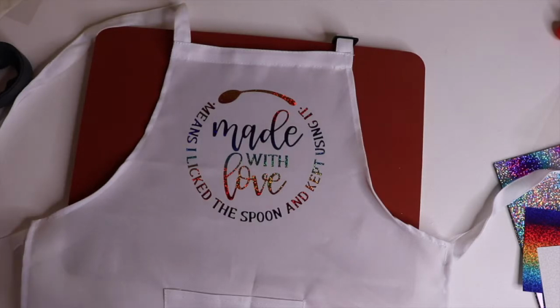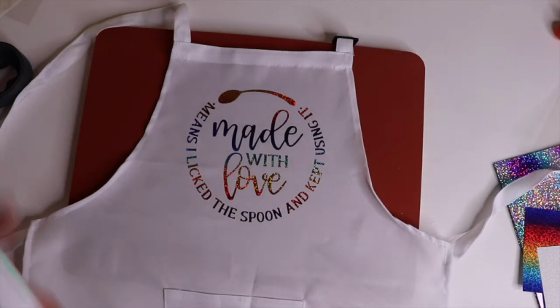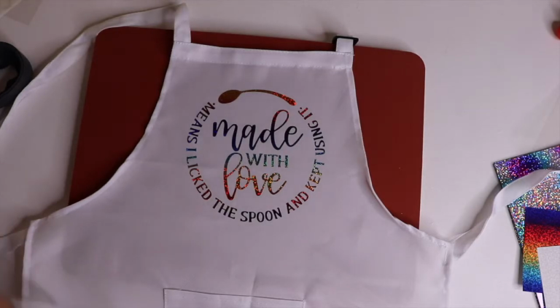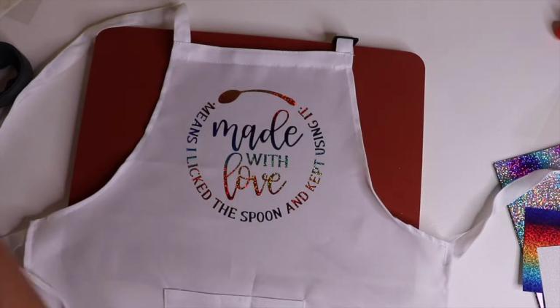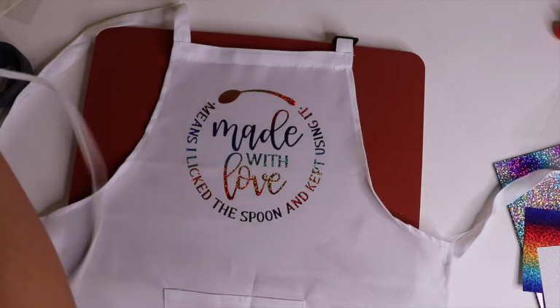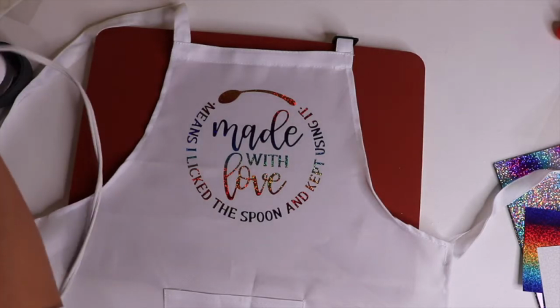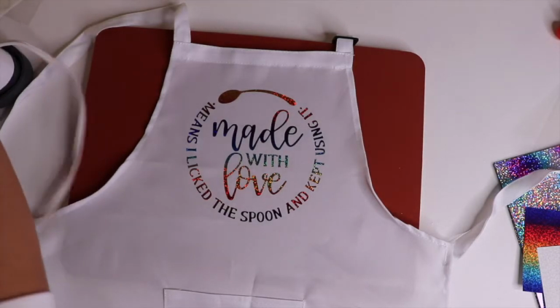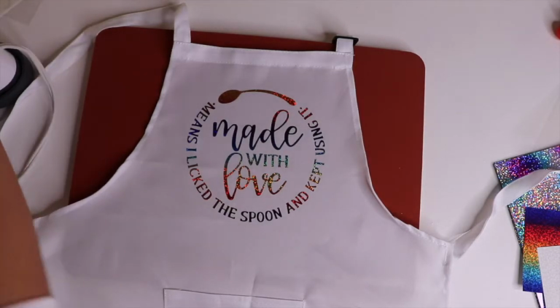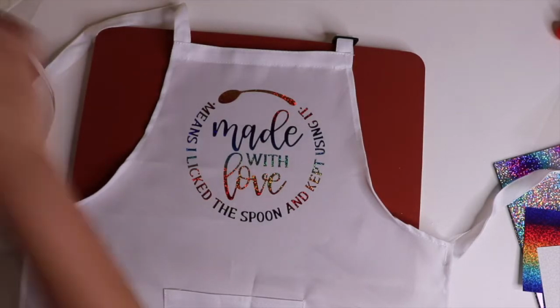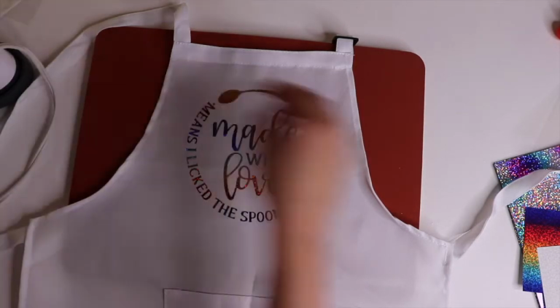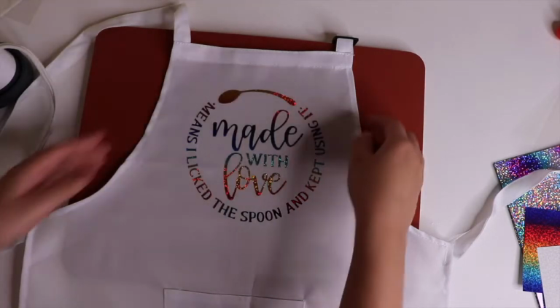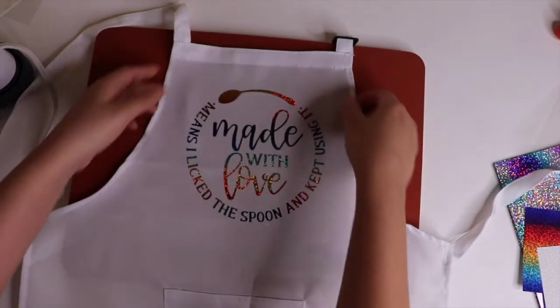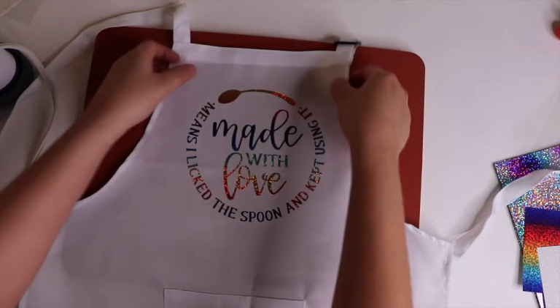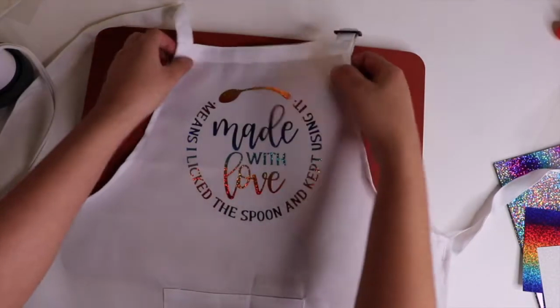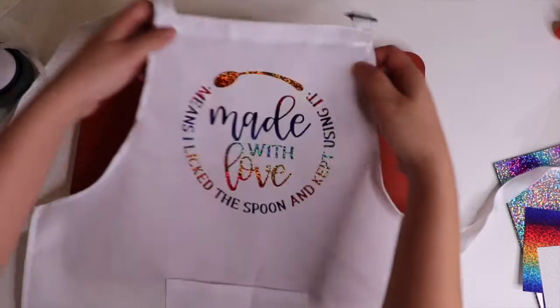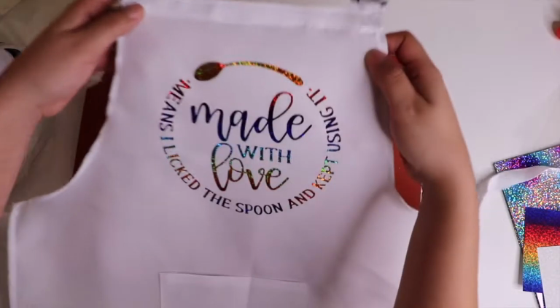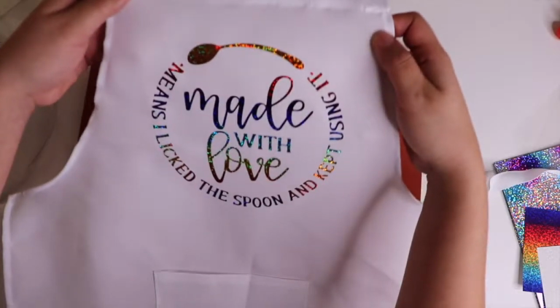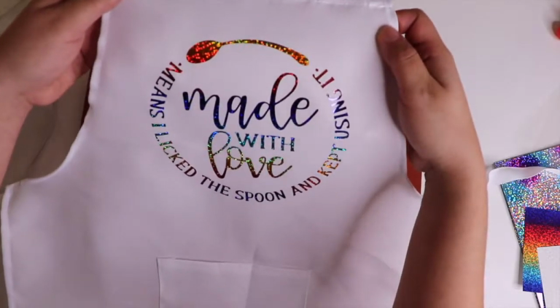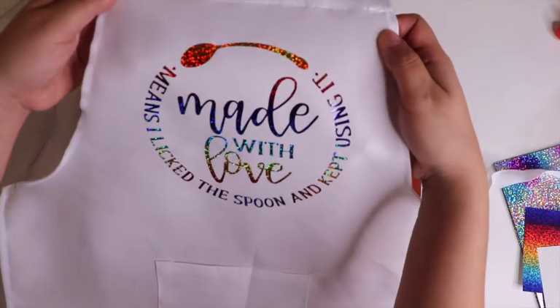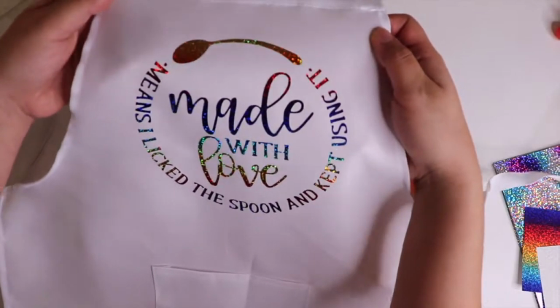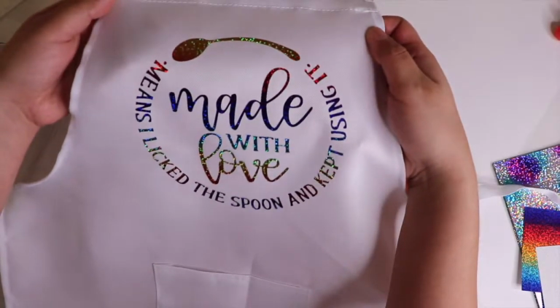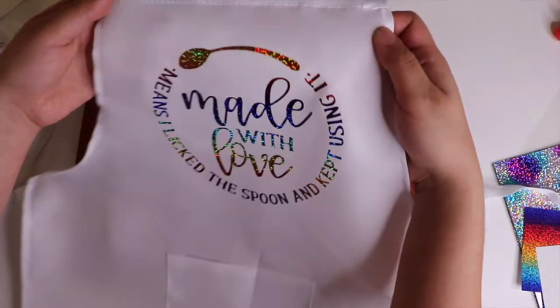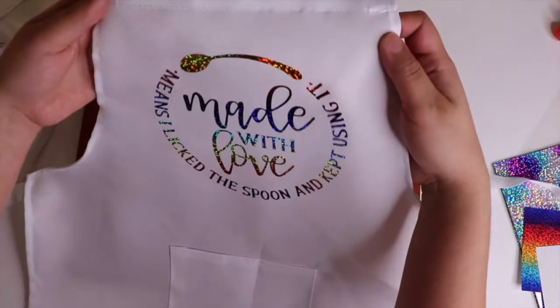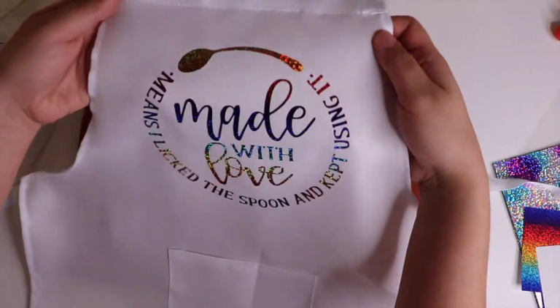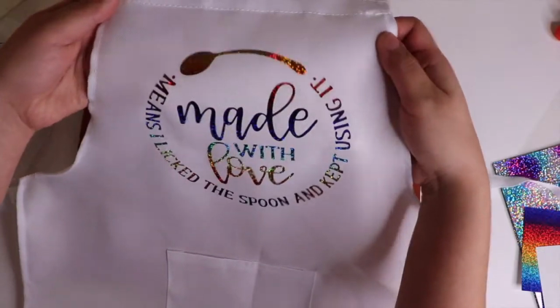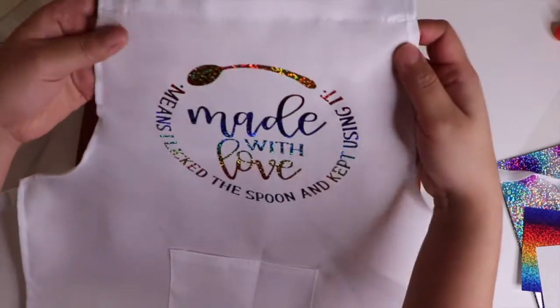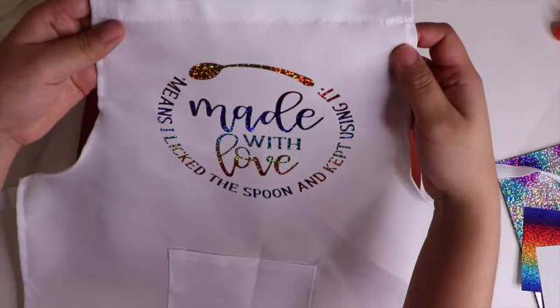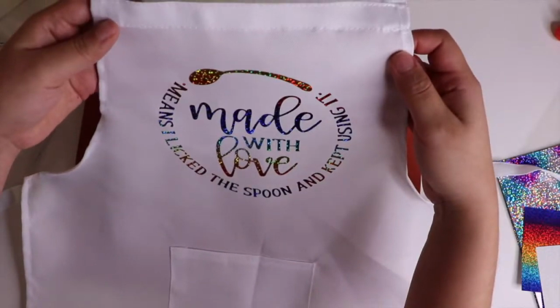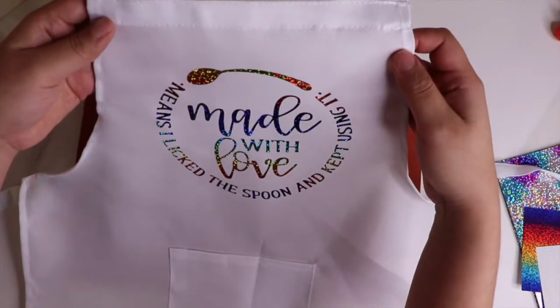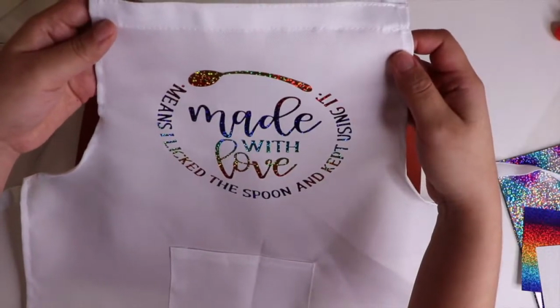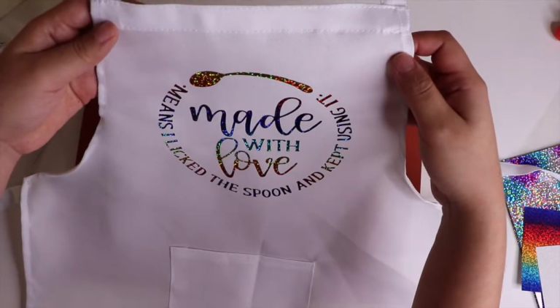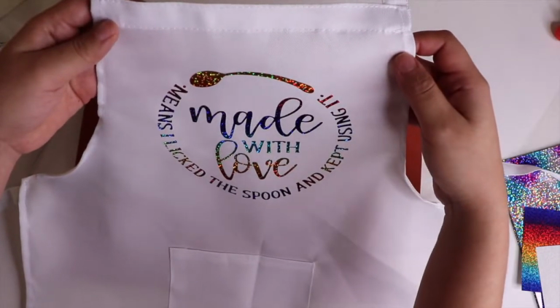All right, looks great. Now let's do the other ones.